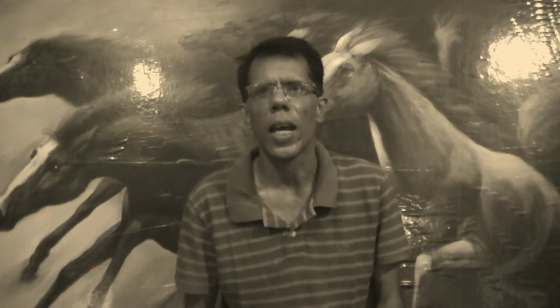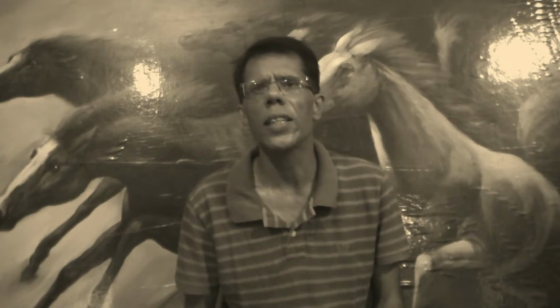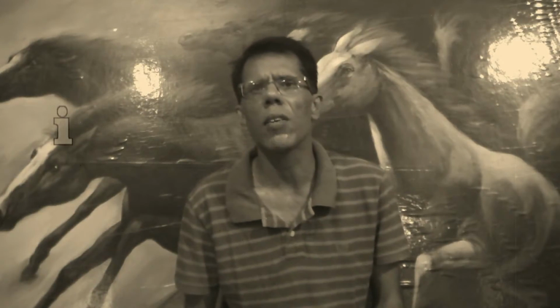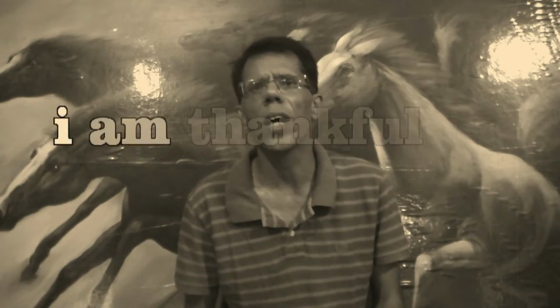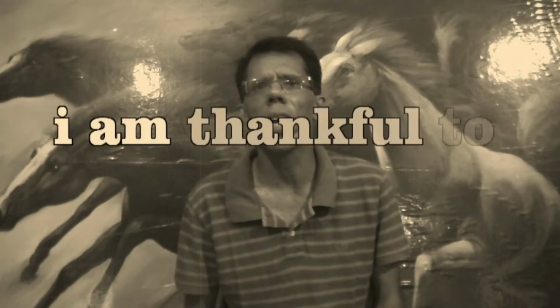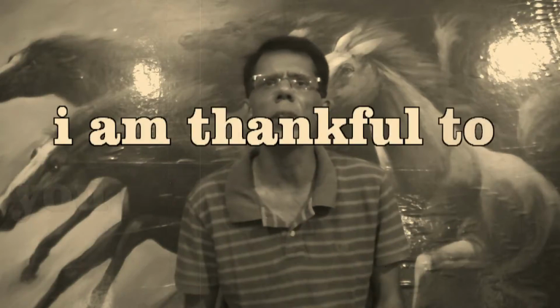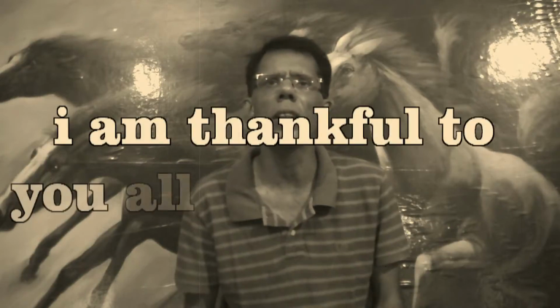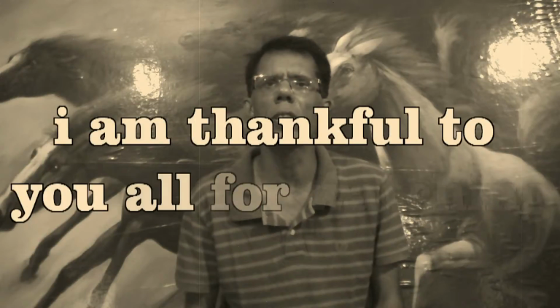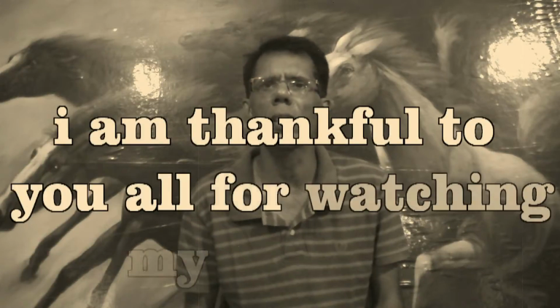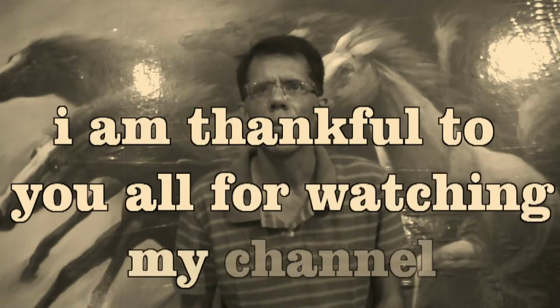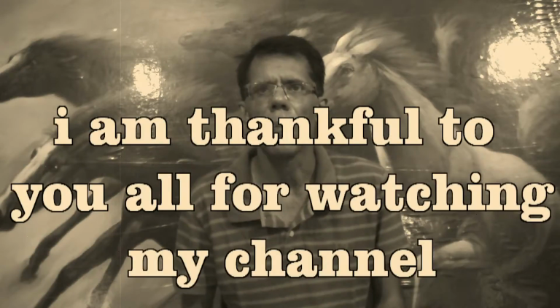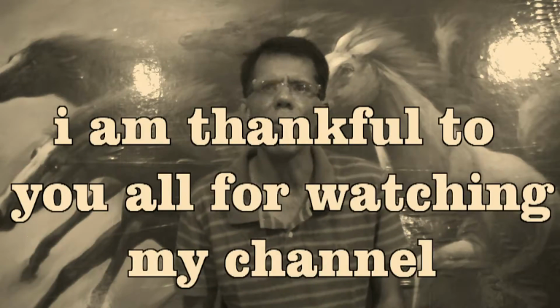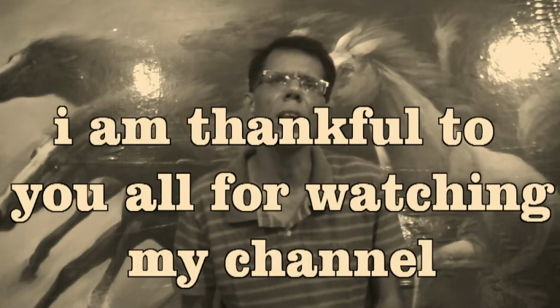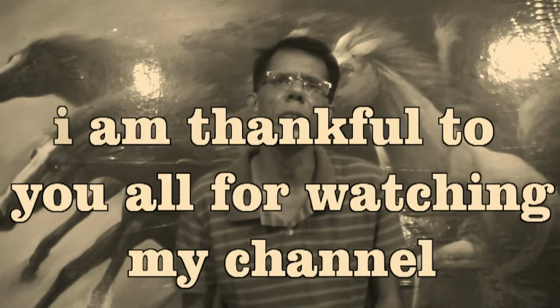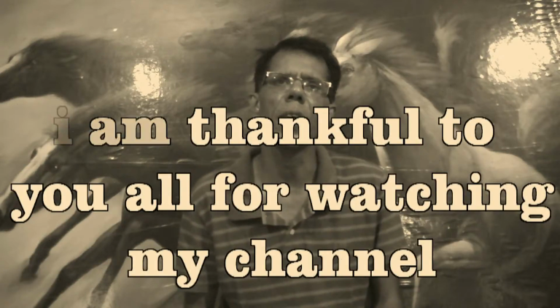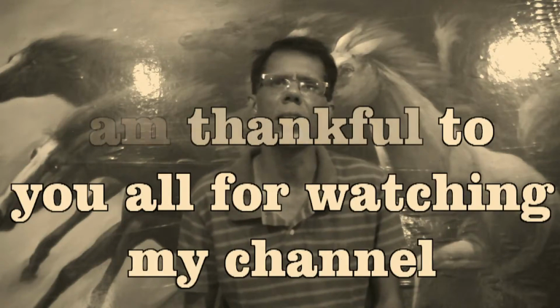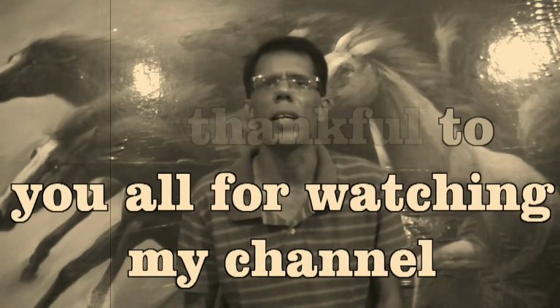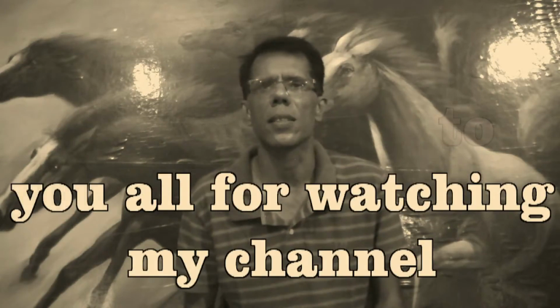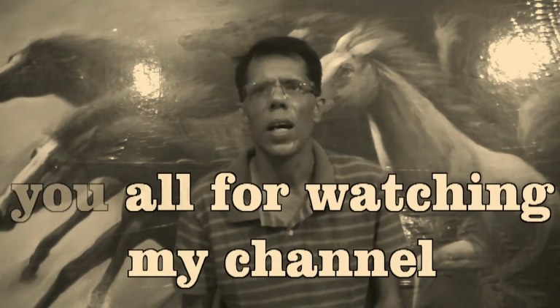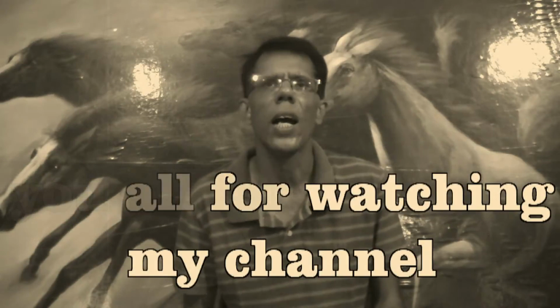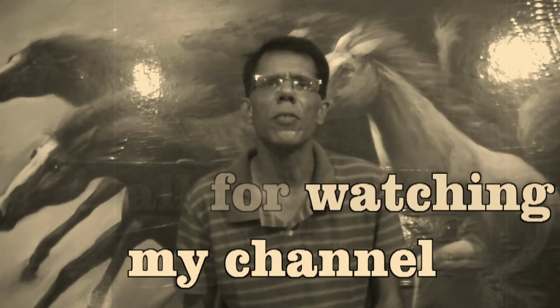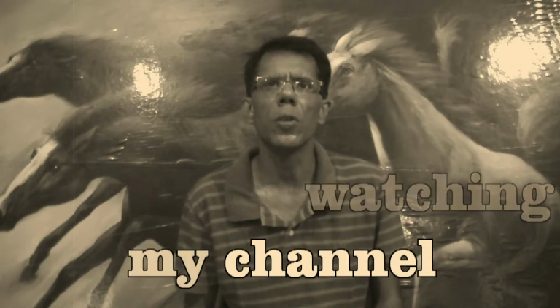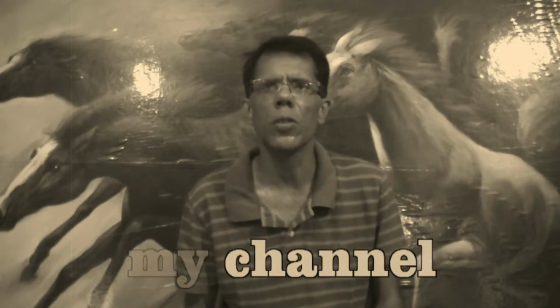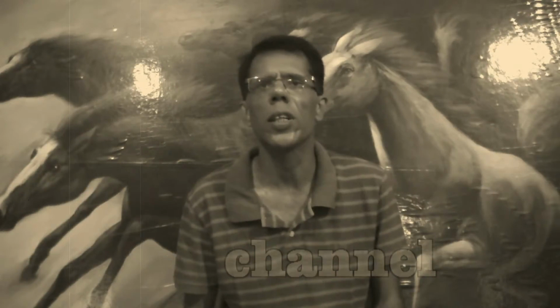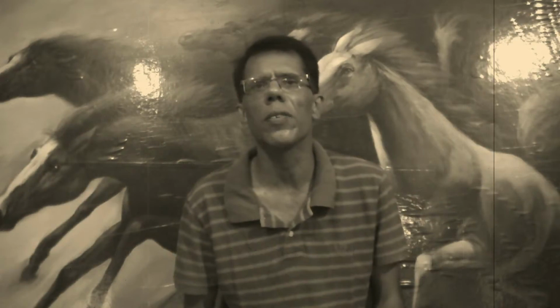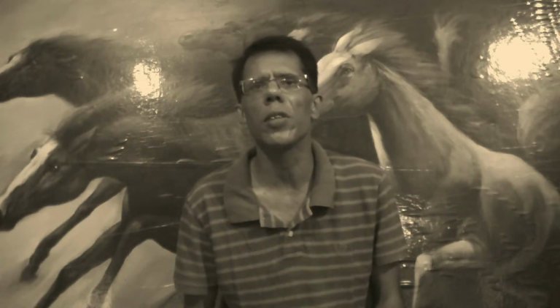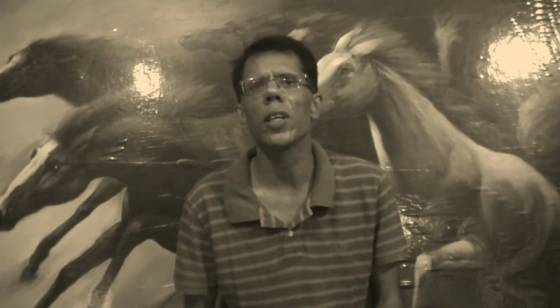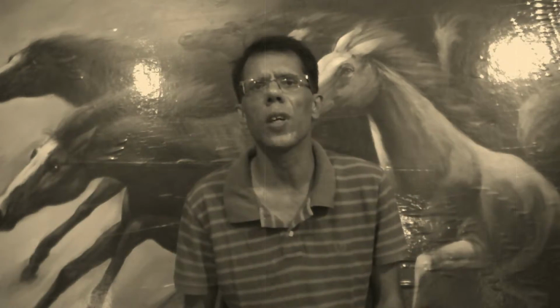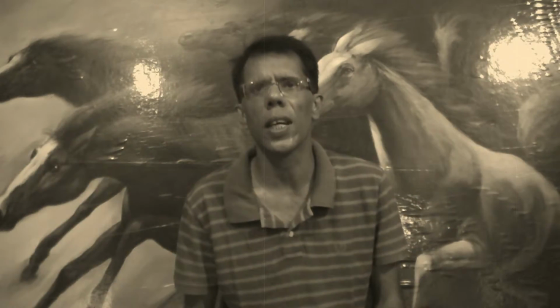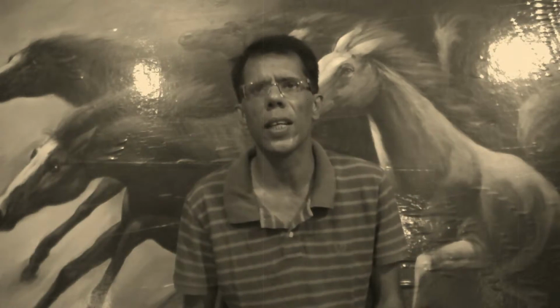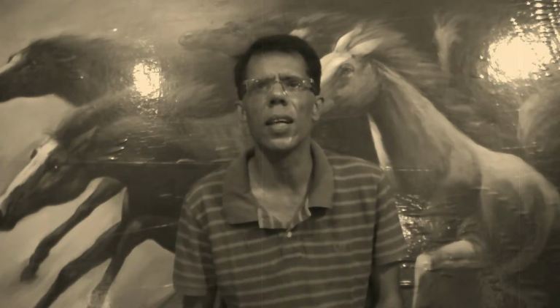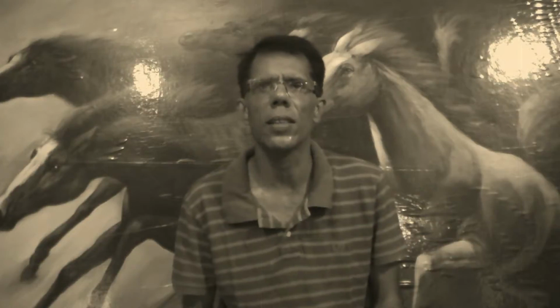Right now I am telling you the power of Yantras. I have told you in a previous video what Yantras are.